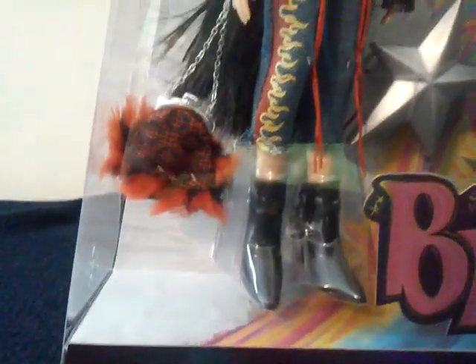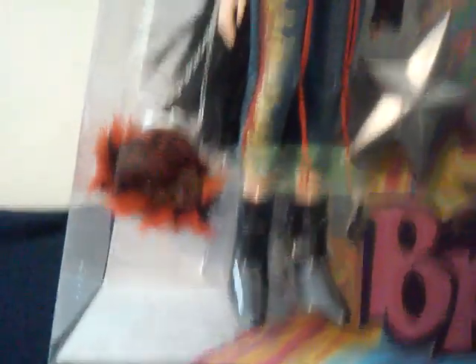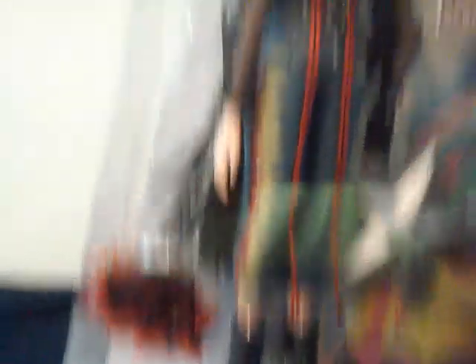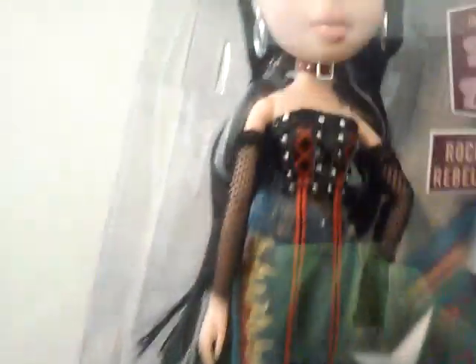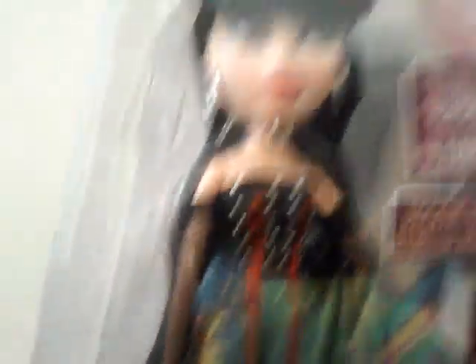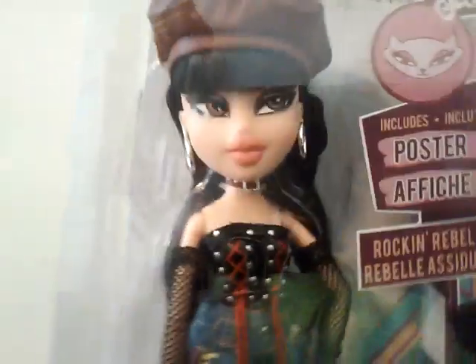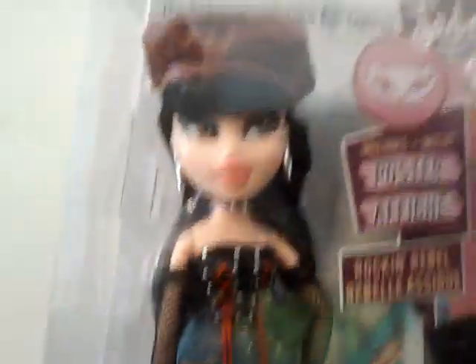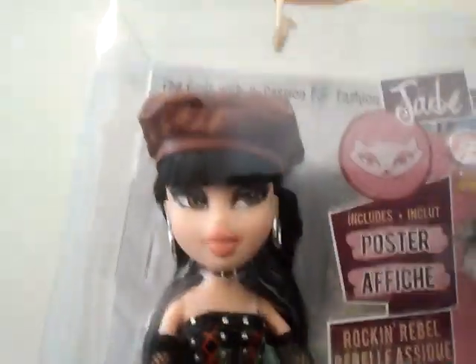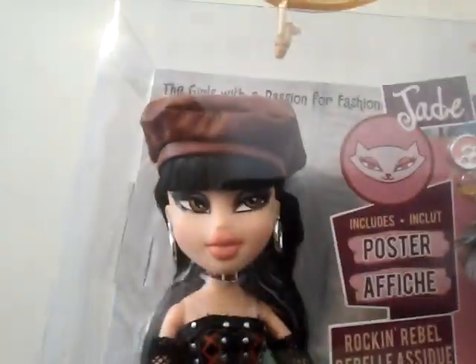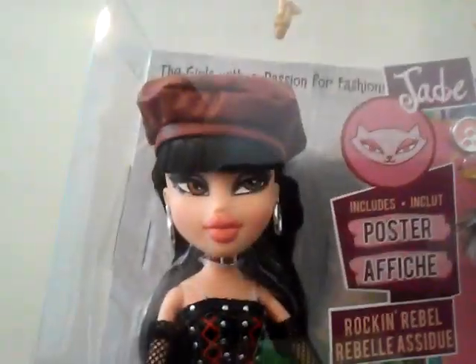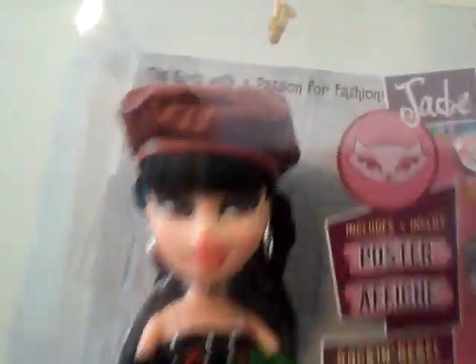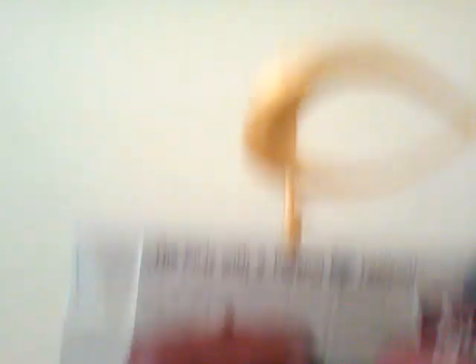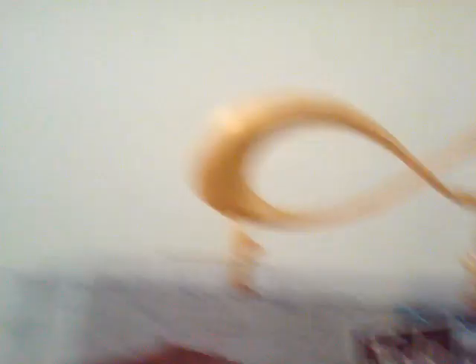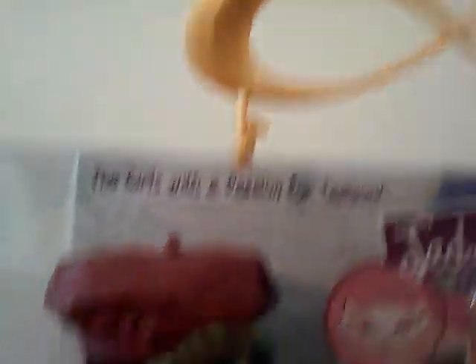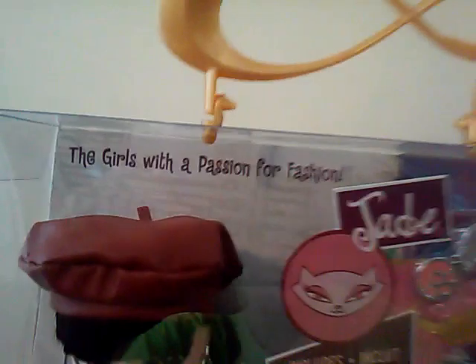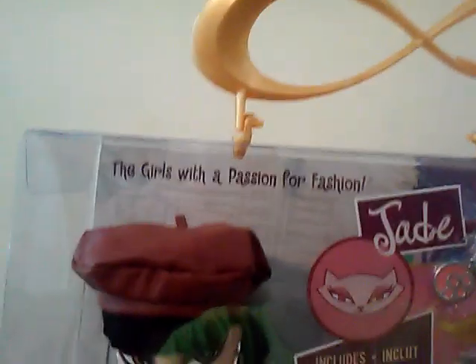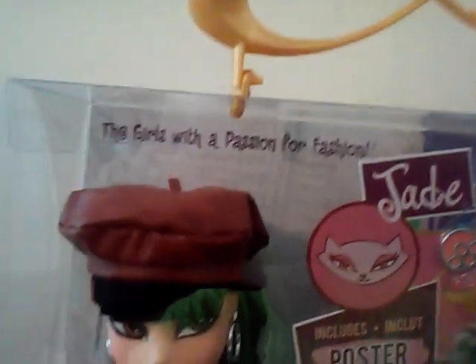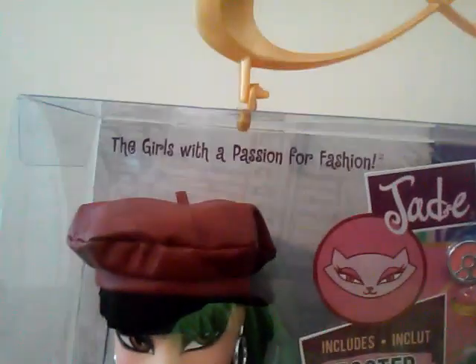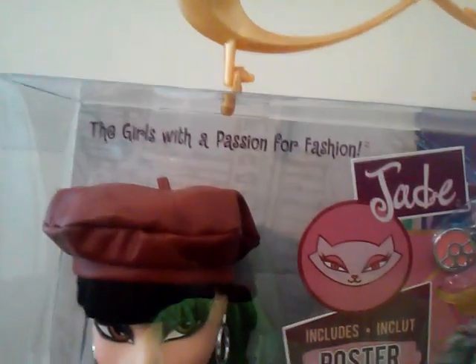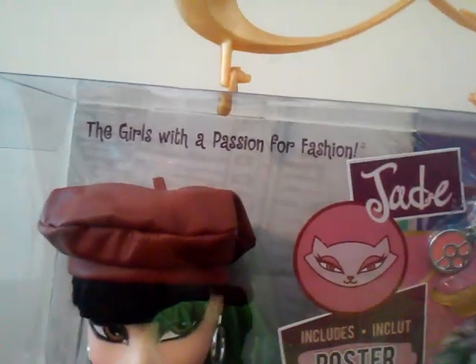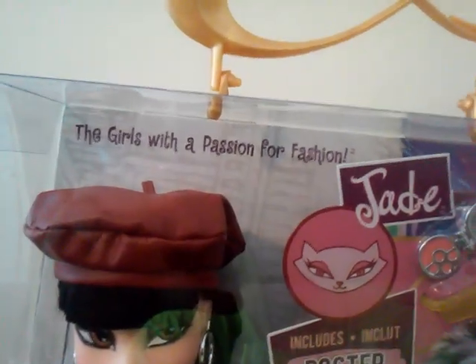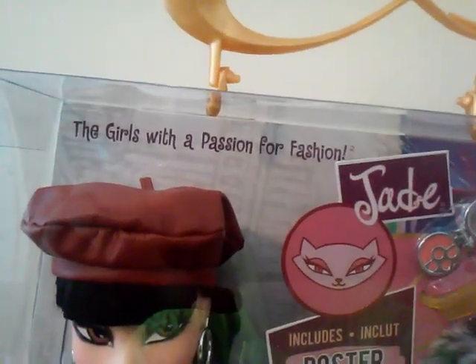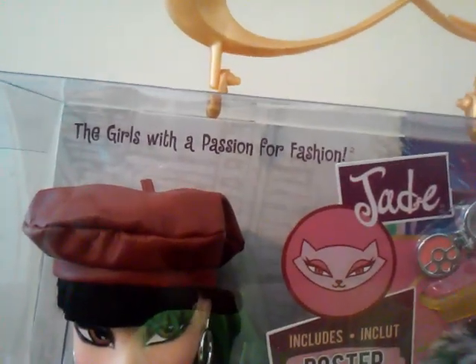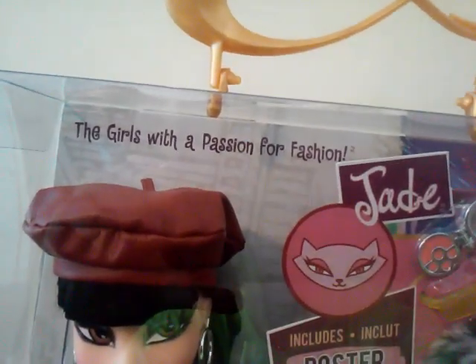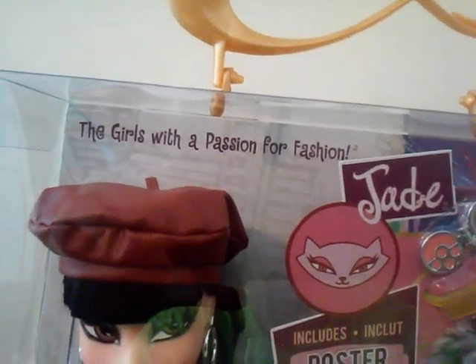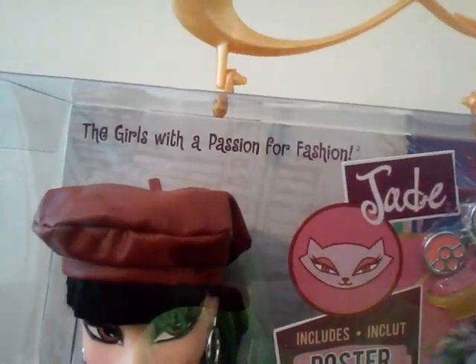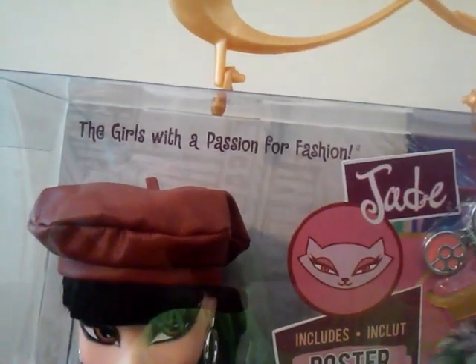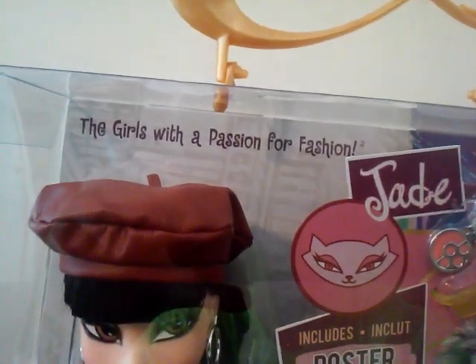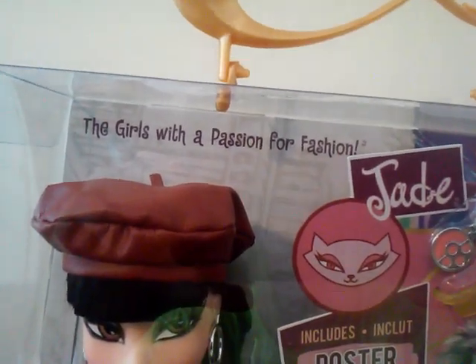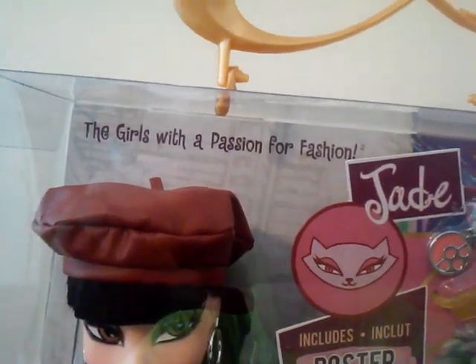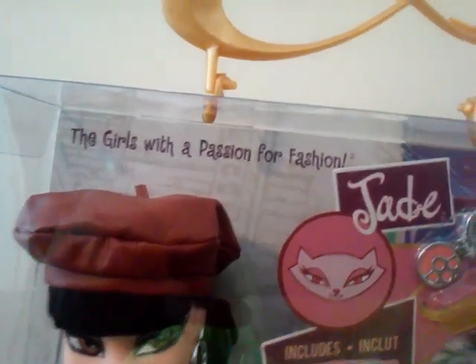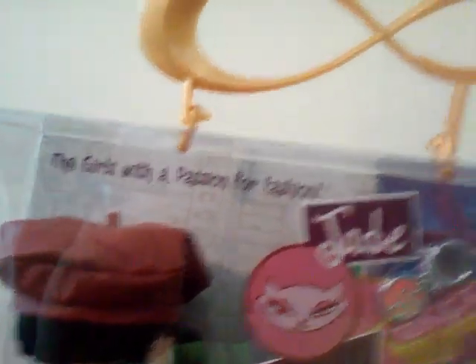And here she is. It says 'the only girls with a passion for fashion.'